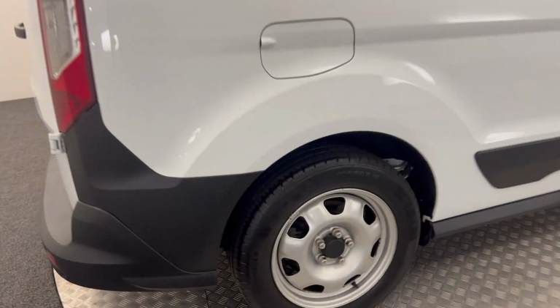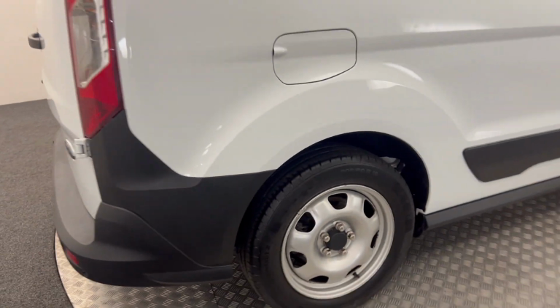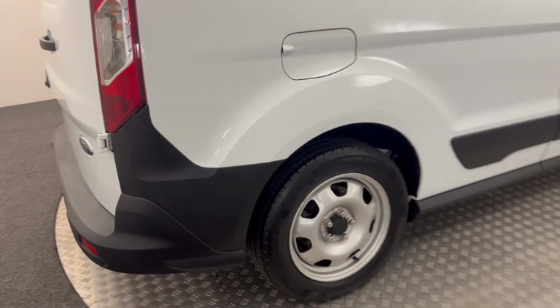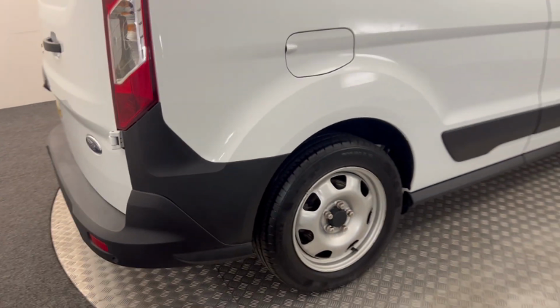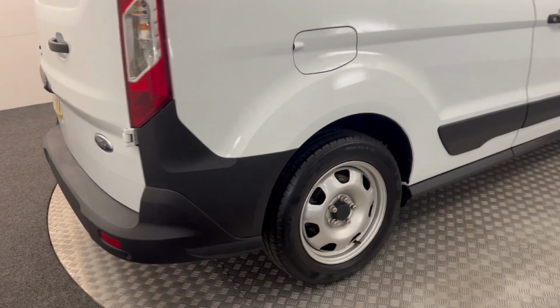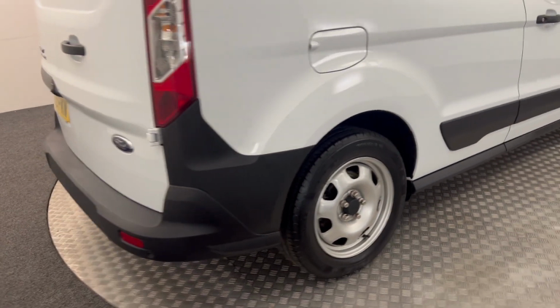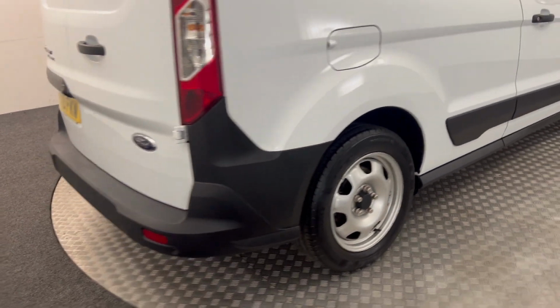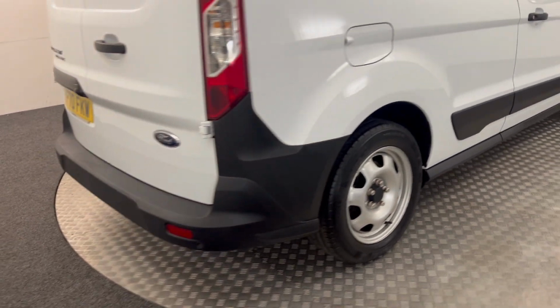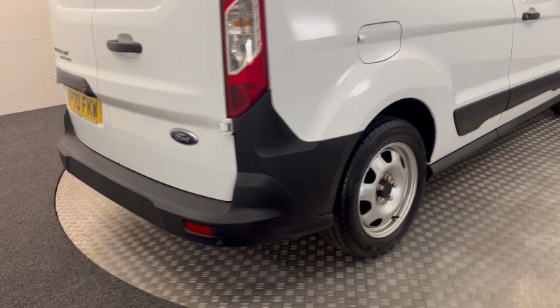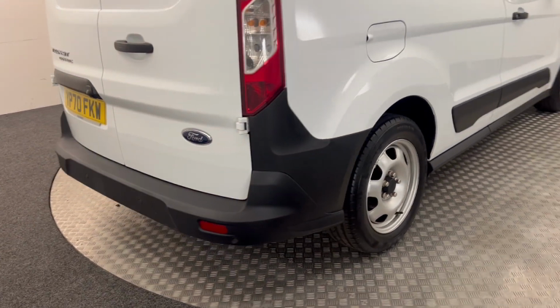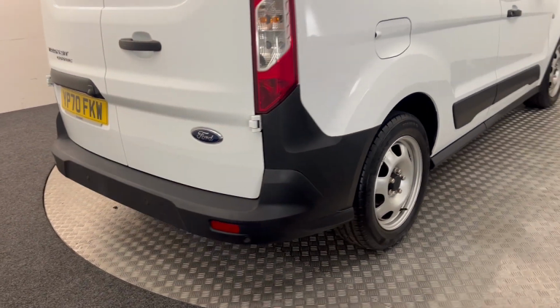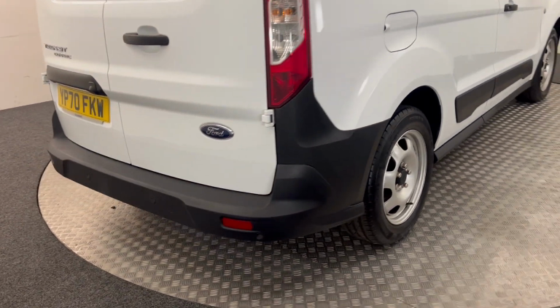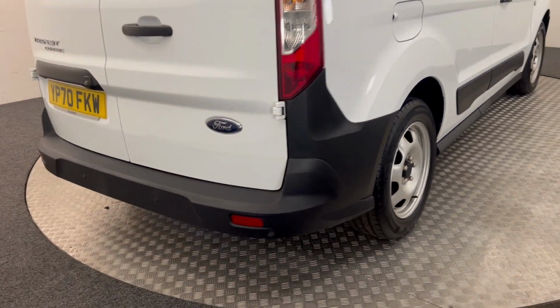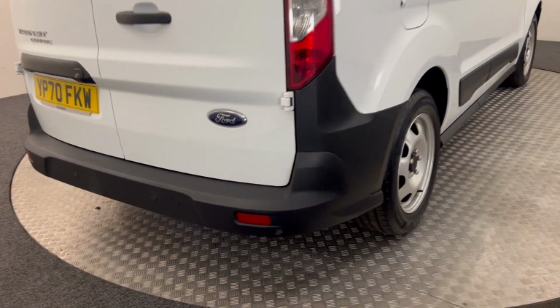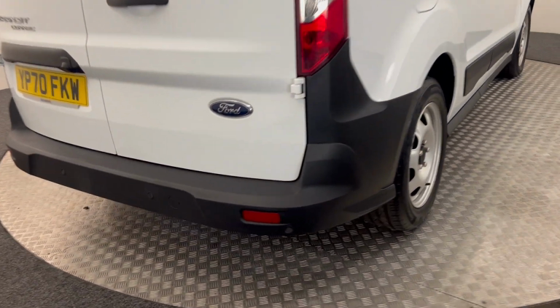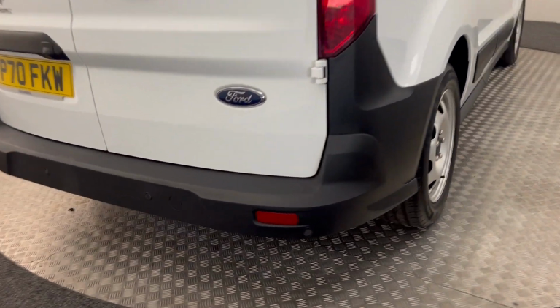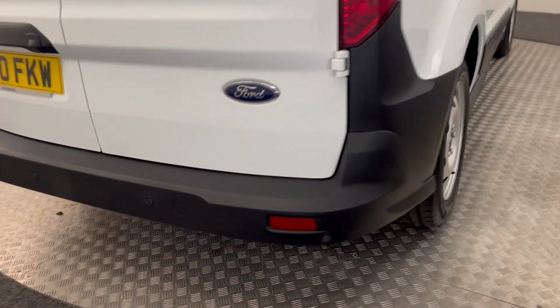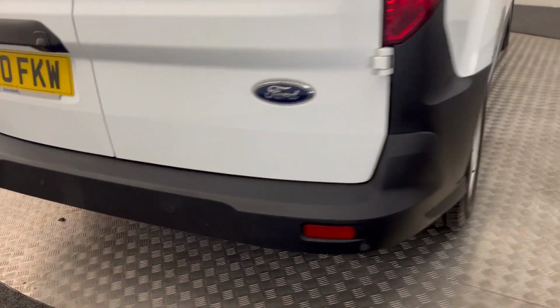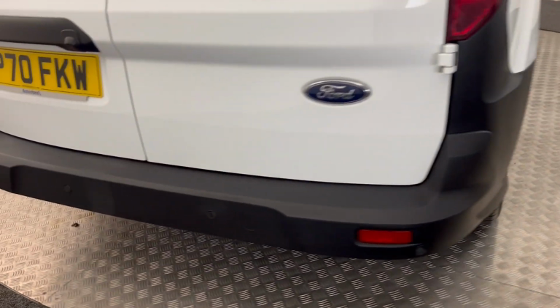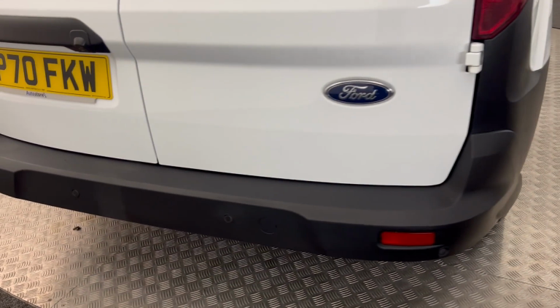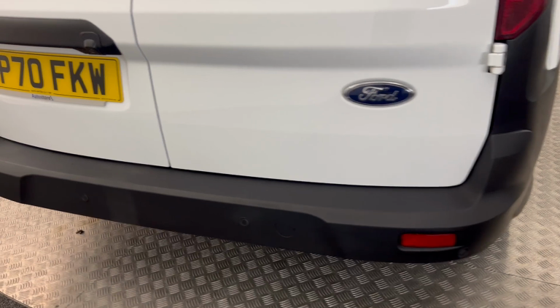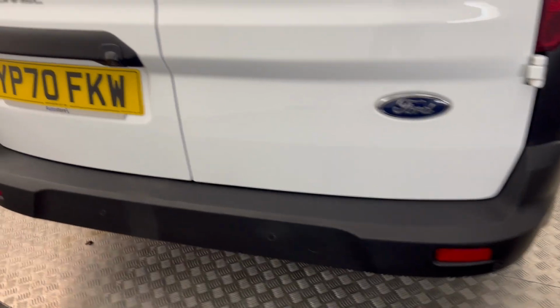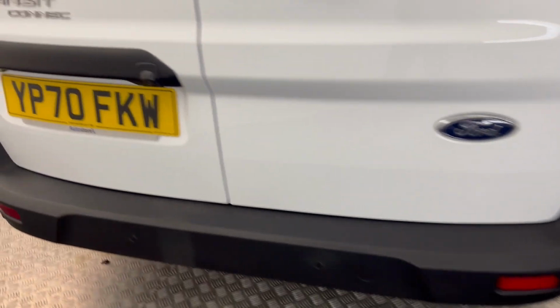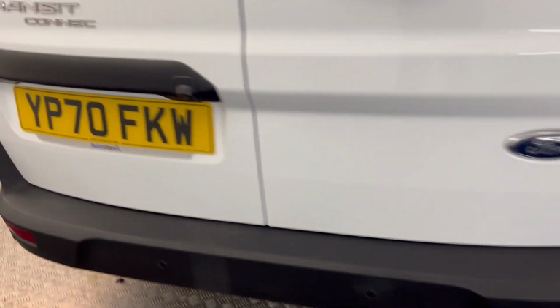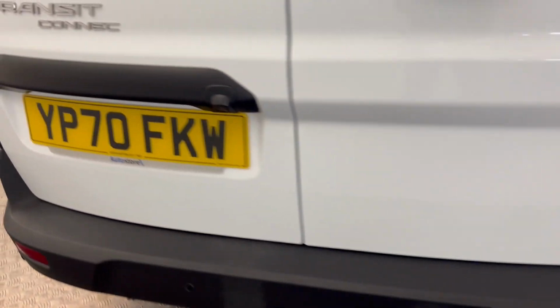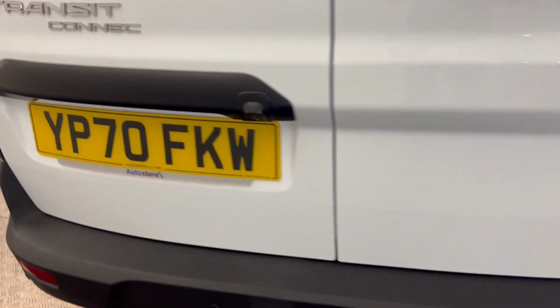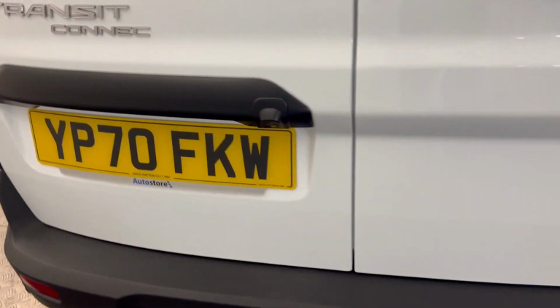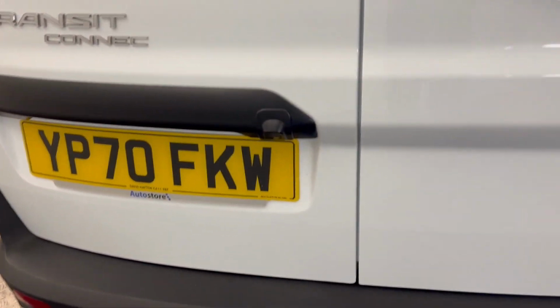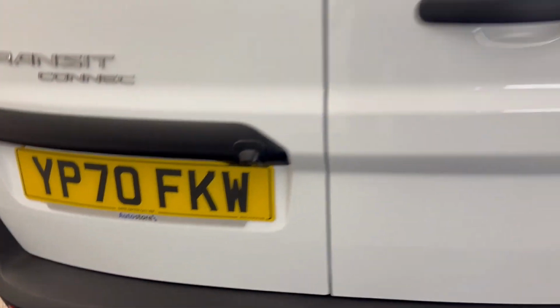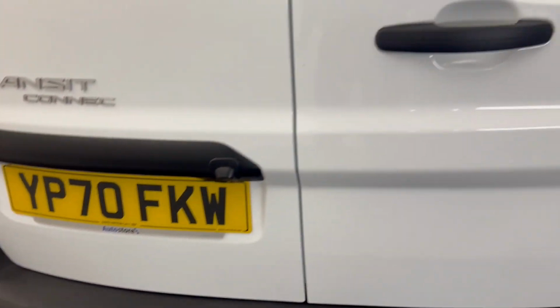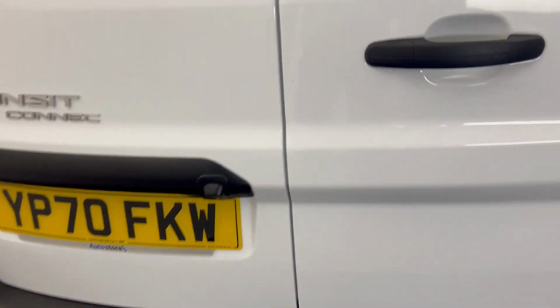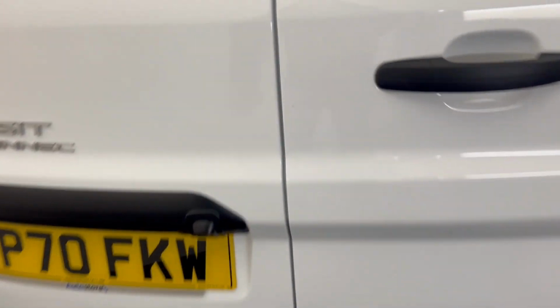Coming around to the back, we've got reverse sensors as well as a reverse camera.